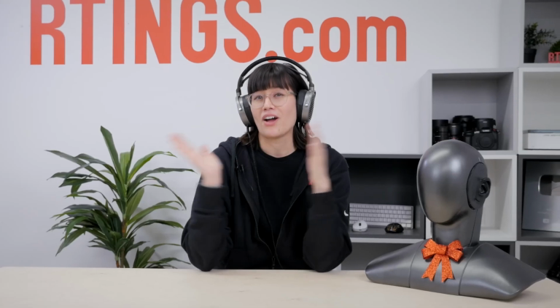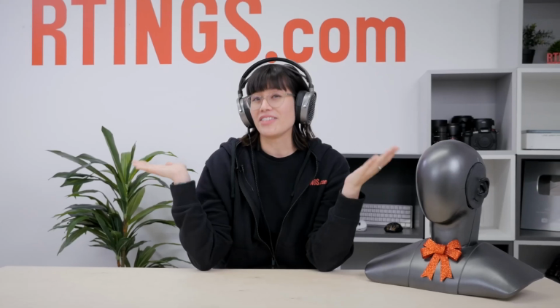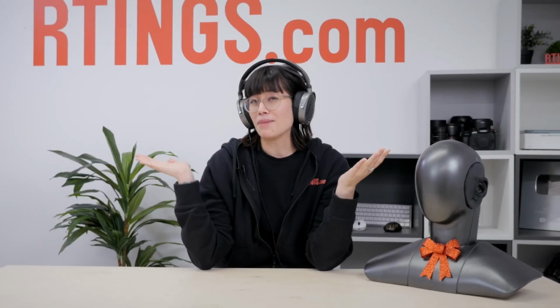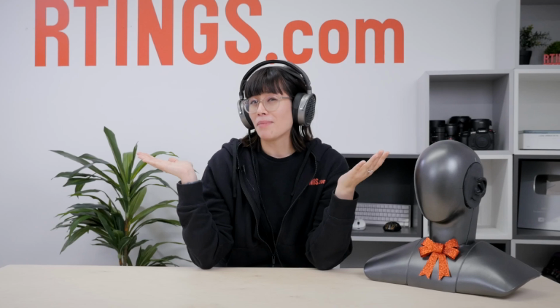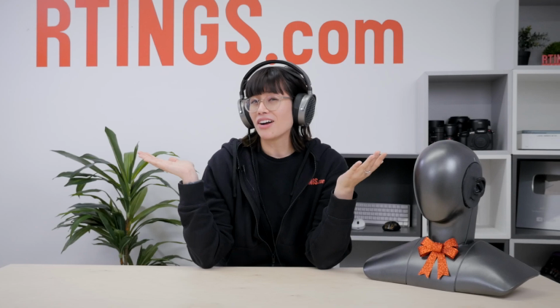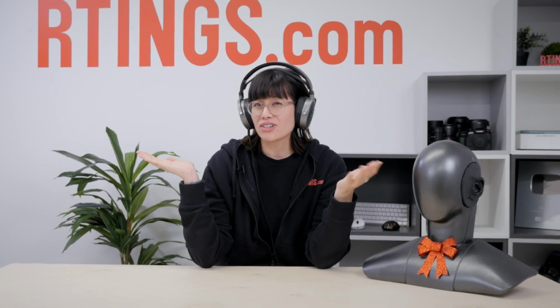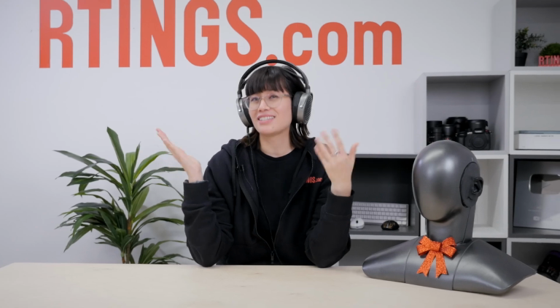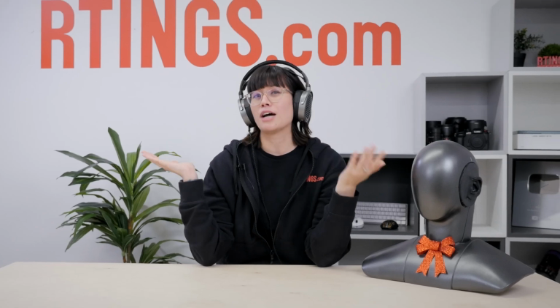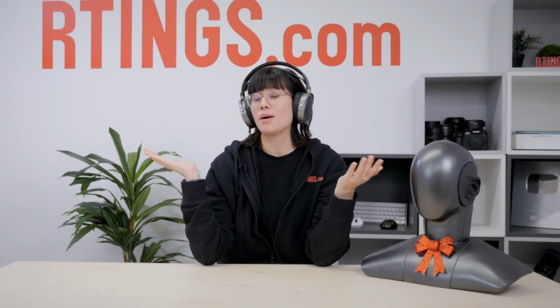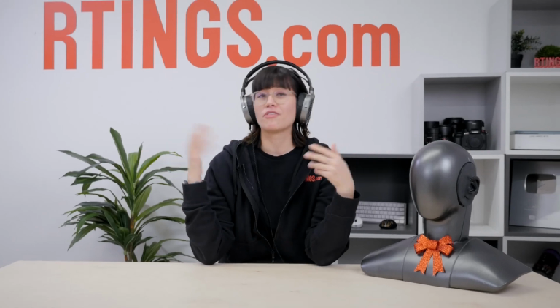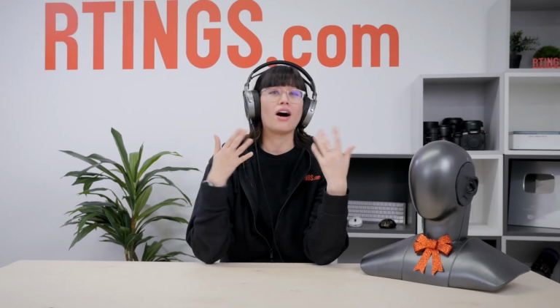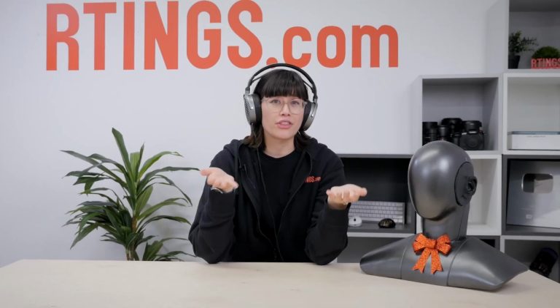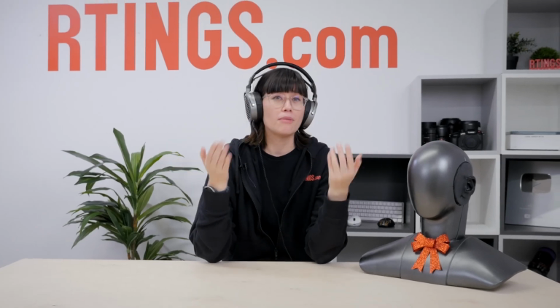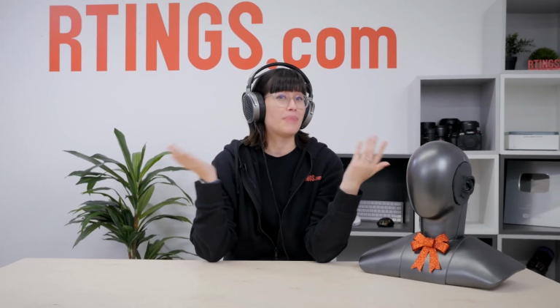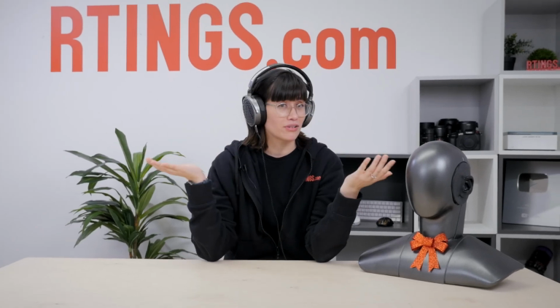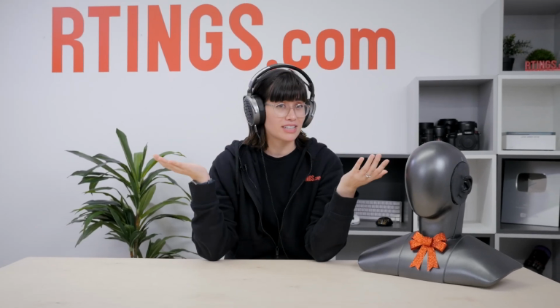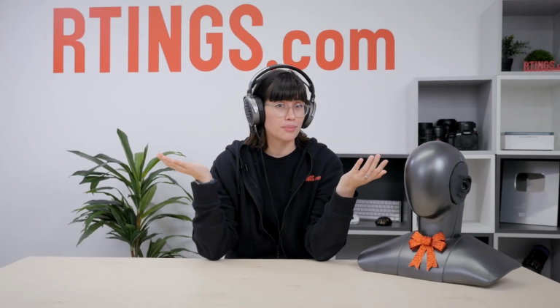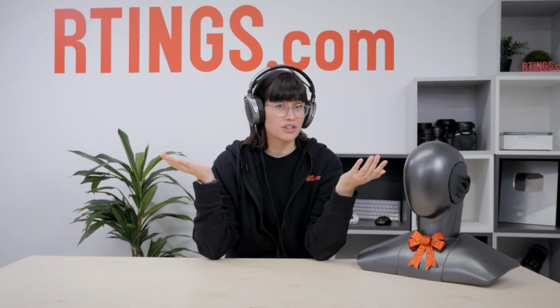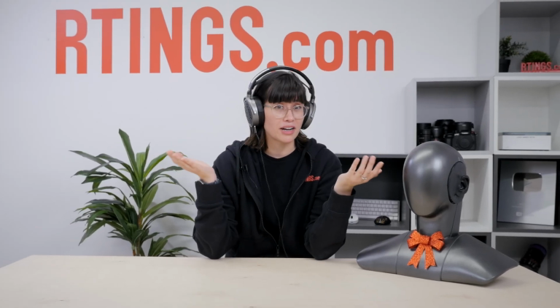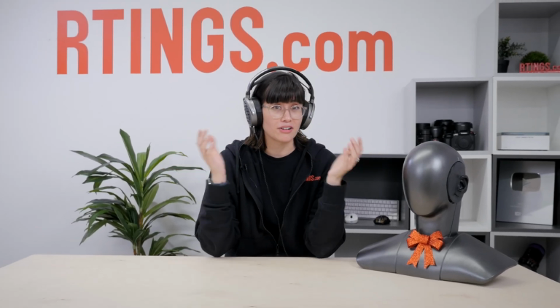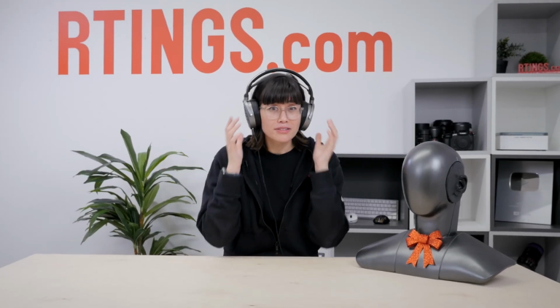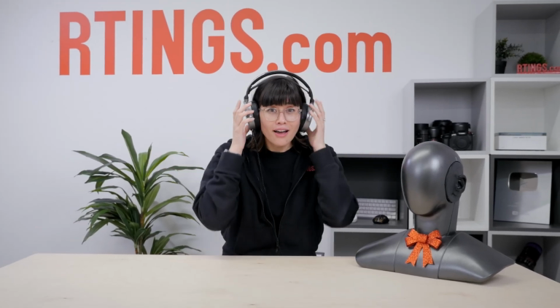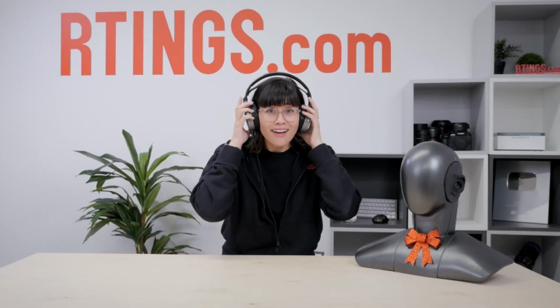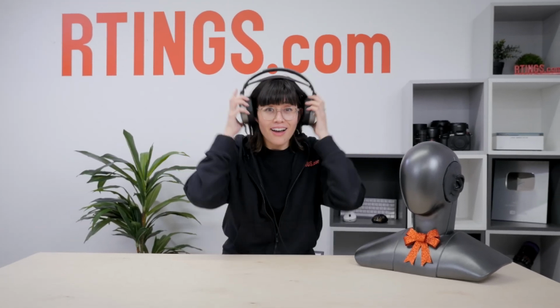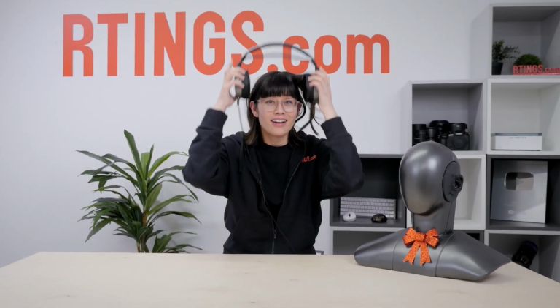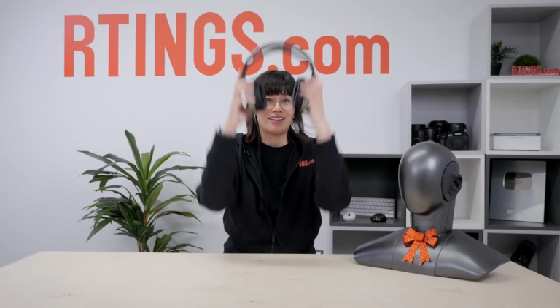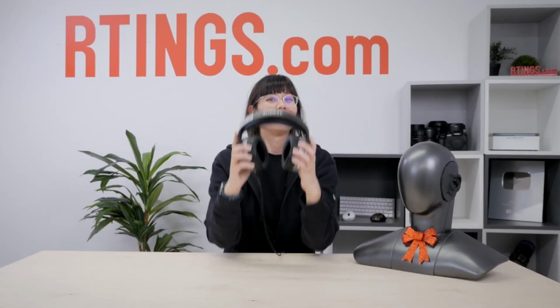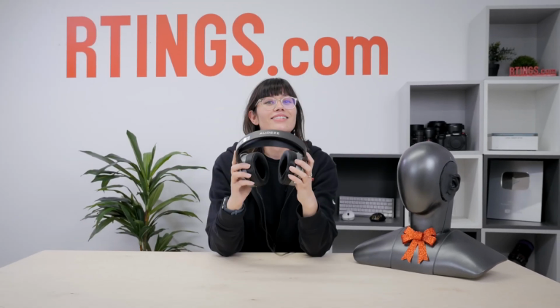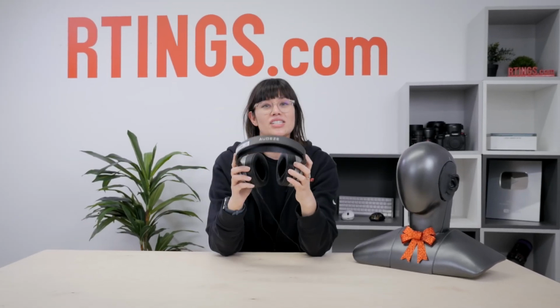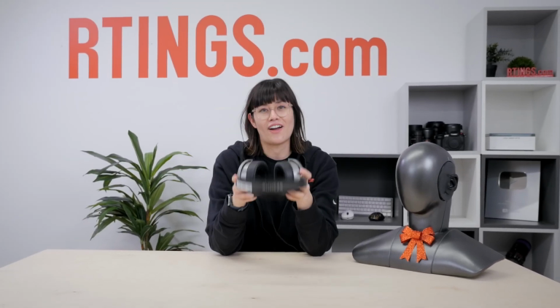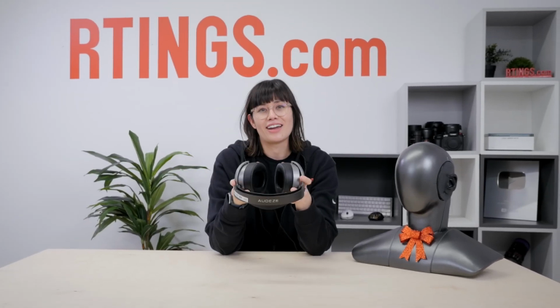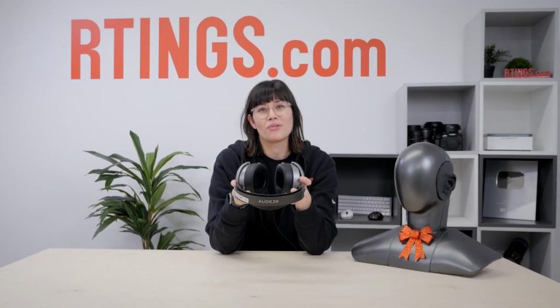So, are the MM100 a step up from other, better established competitors? Let's find out.